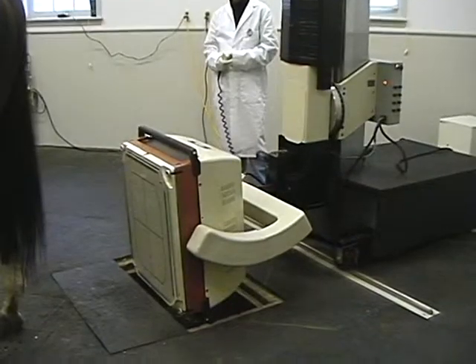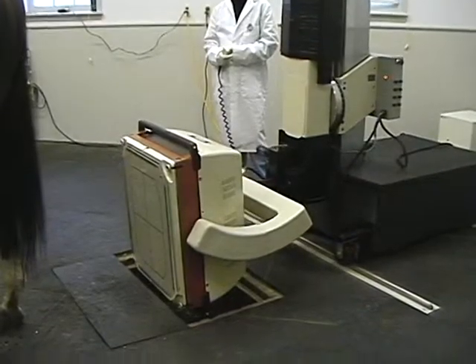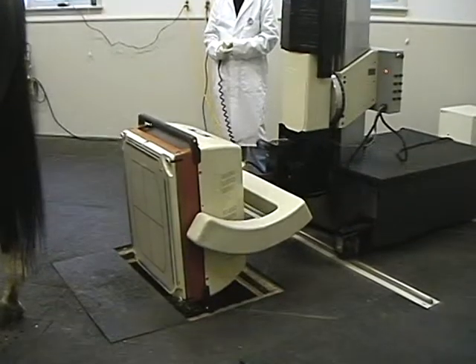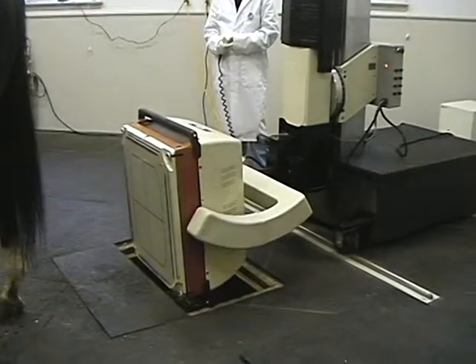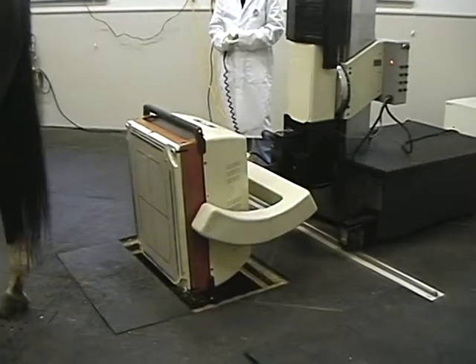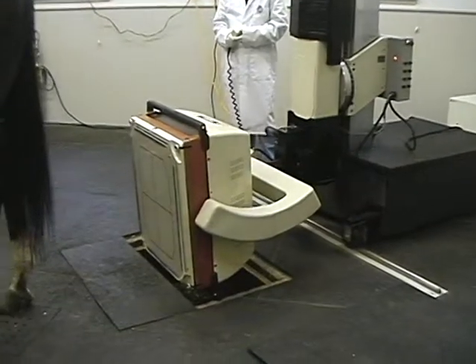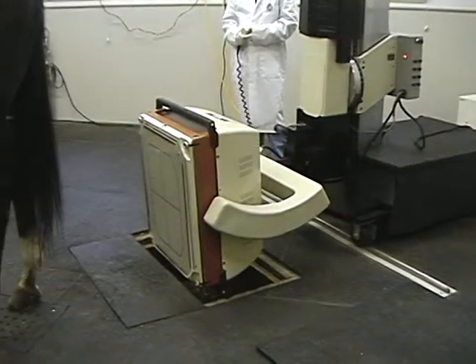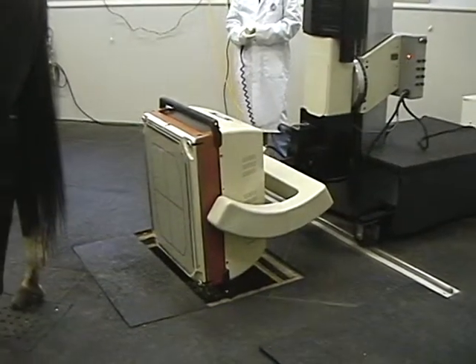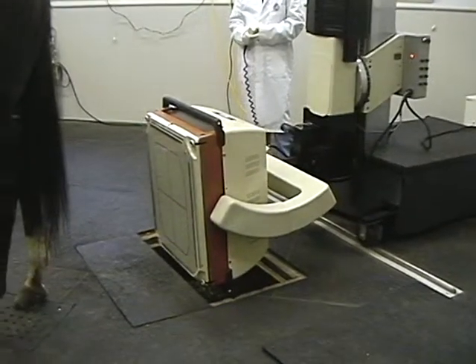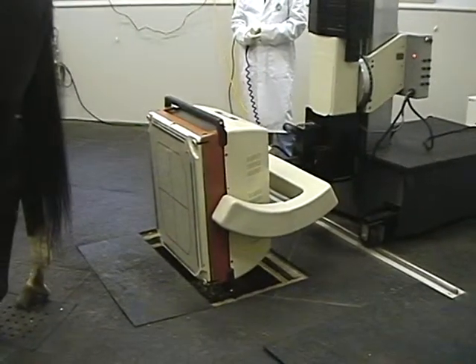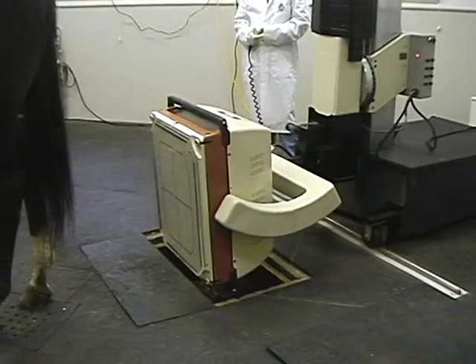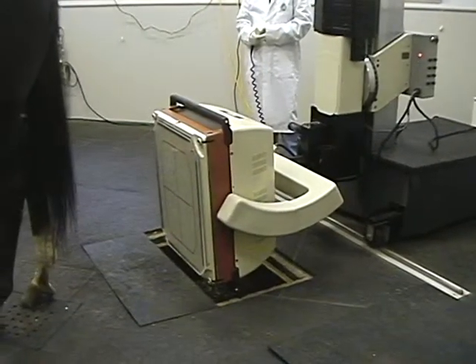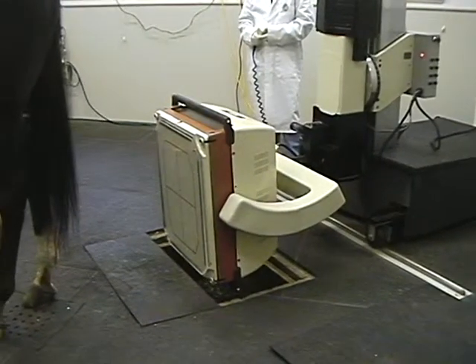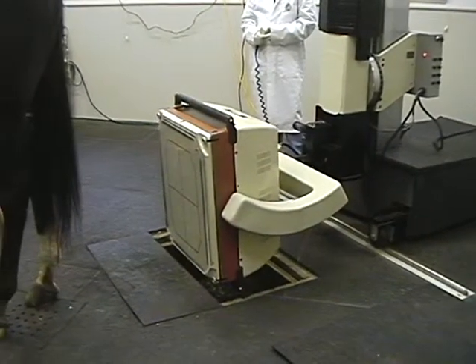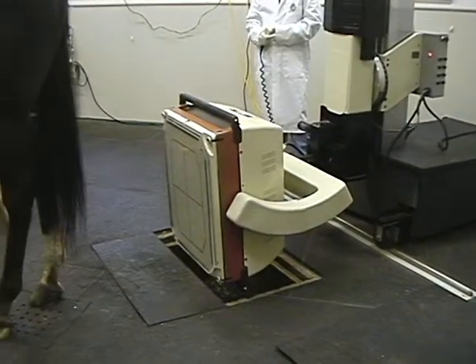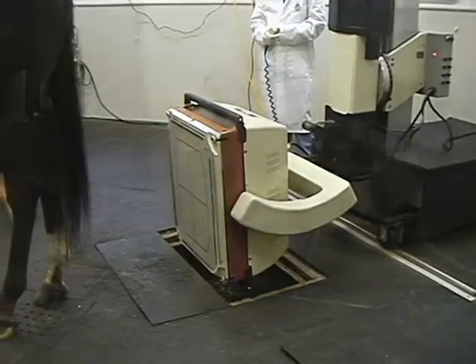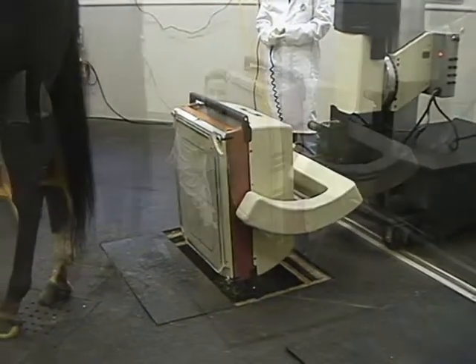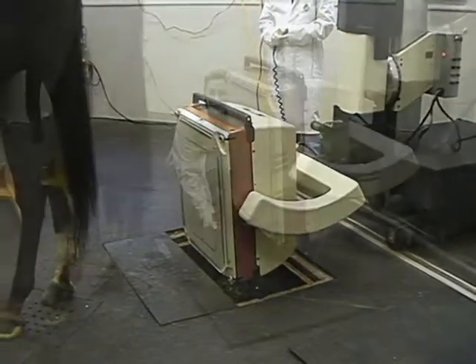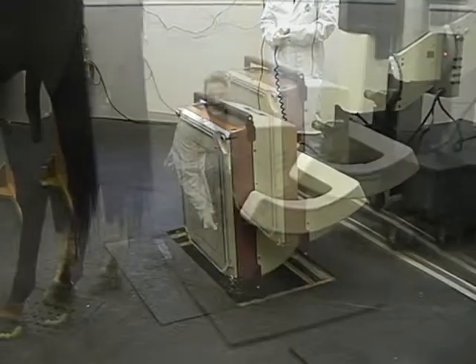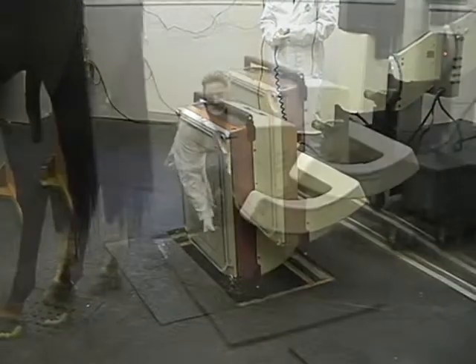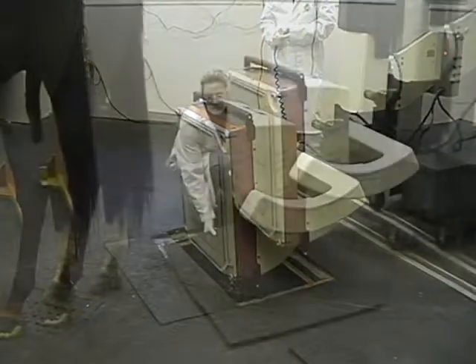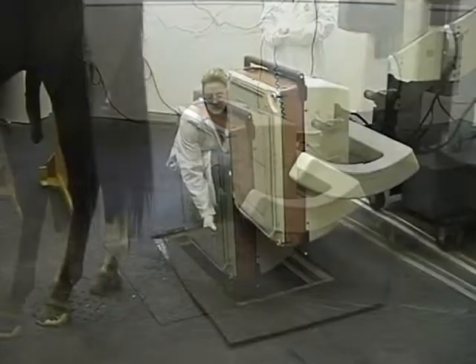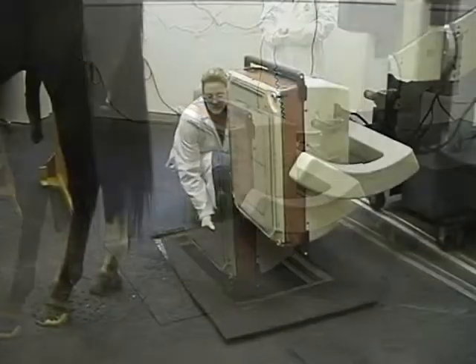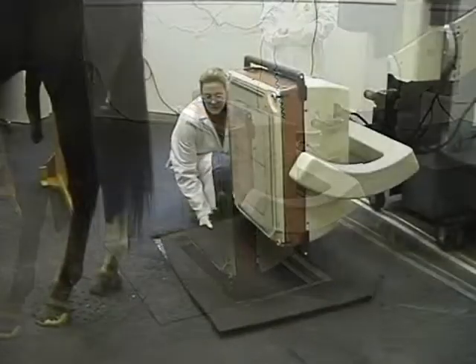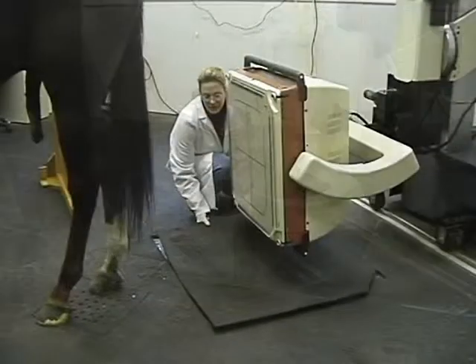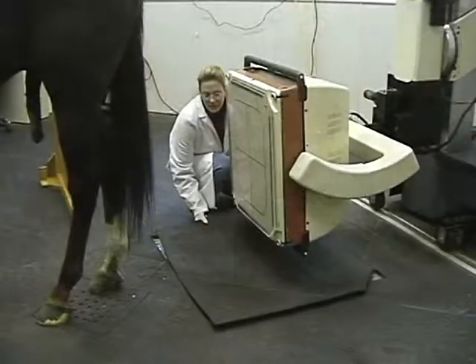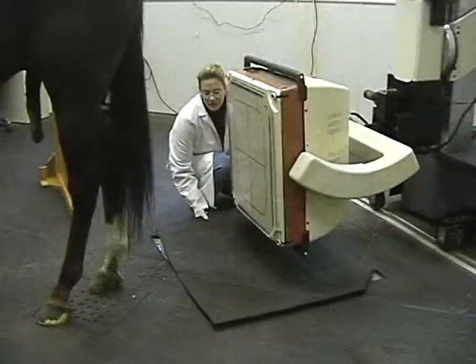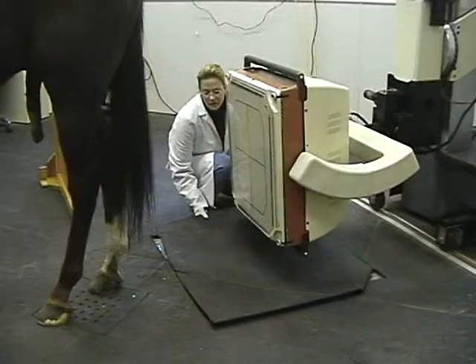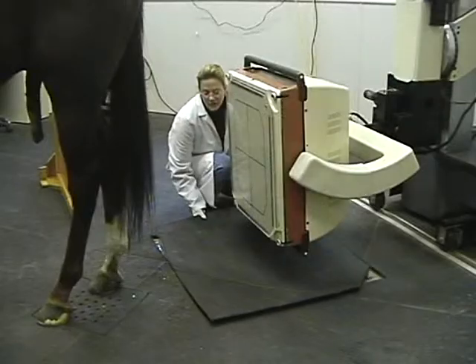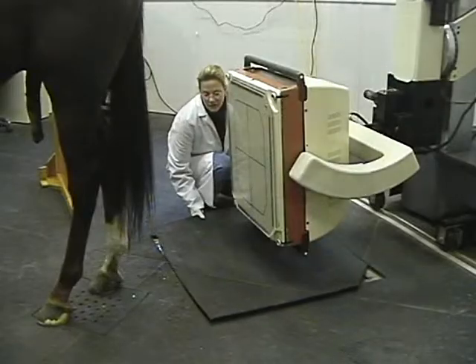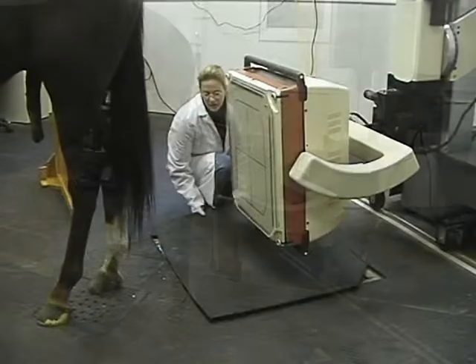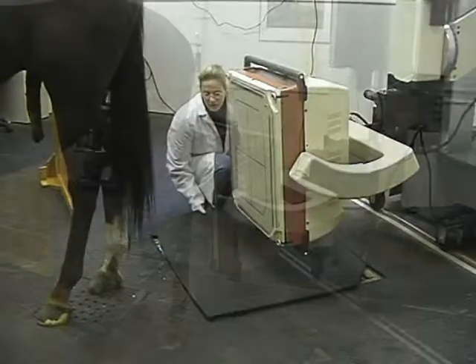With the use of partial covers for the floor pit, the detector can easily be positioned for additional views.